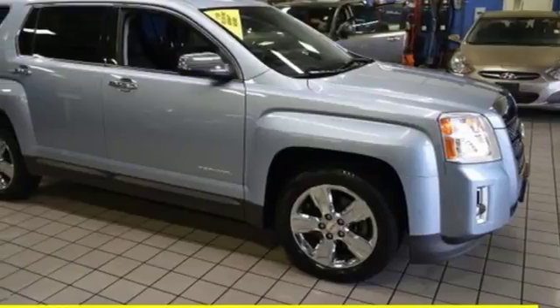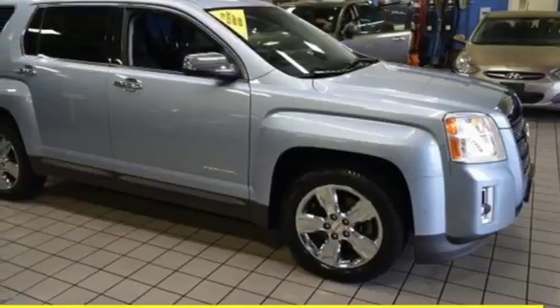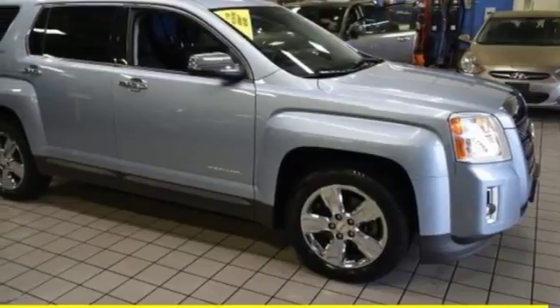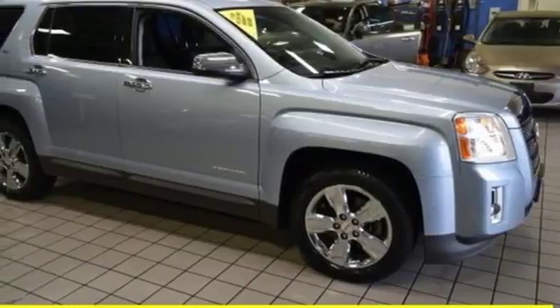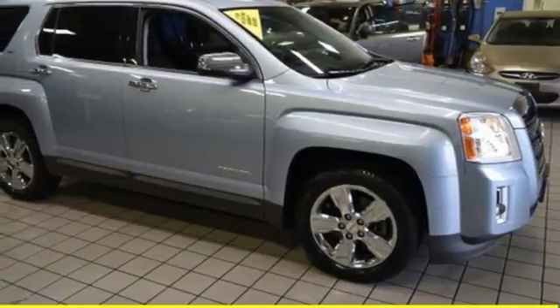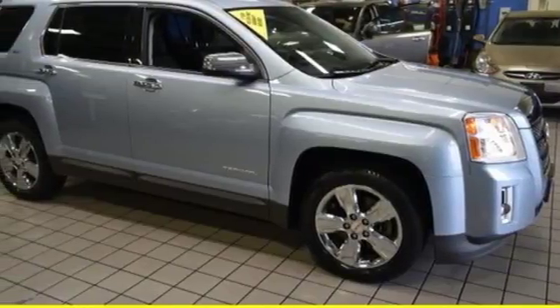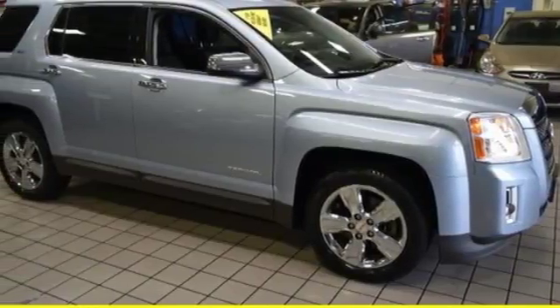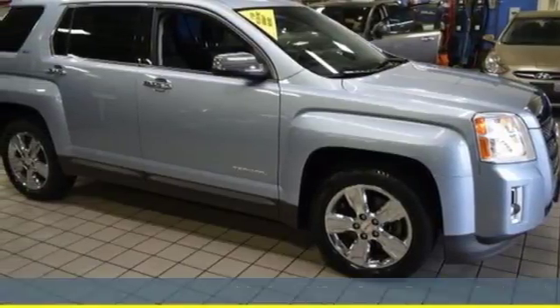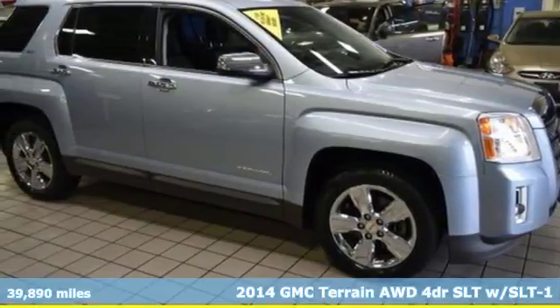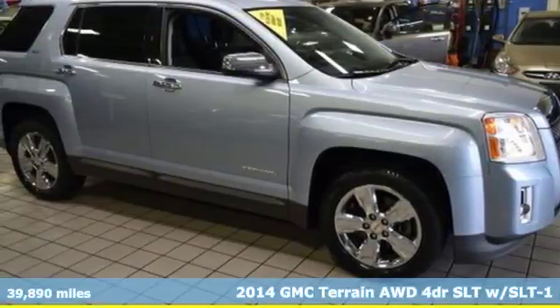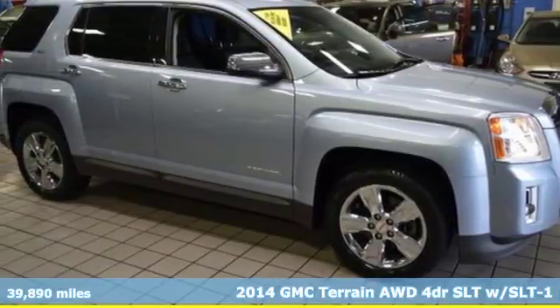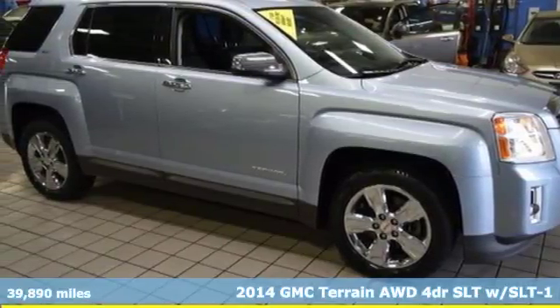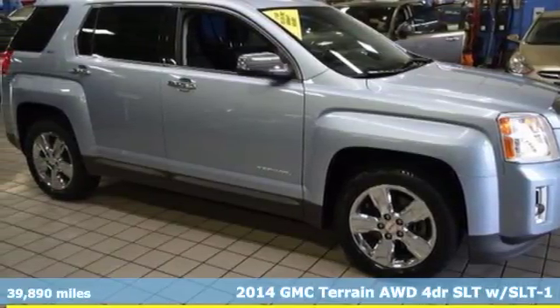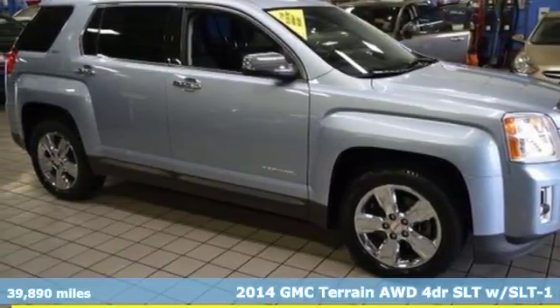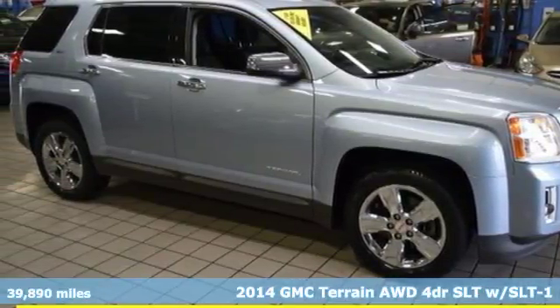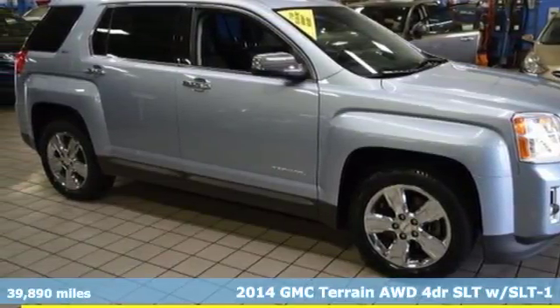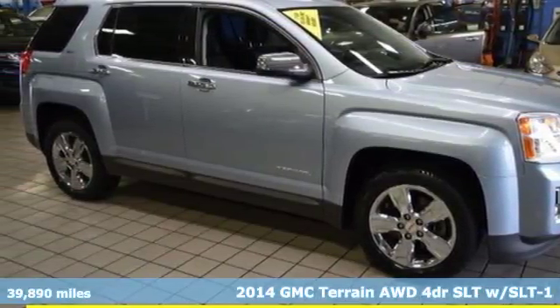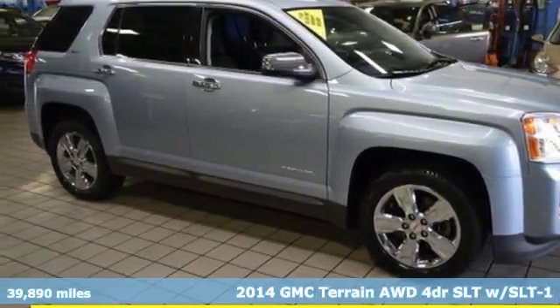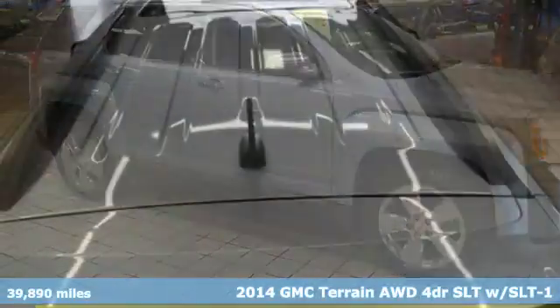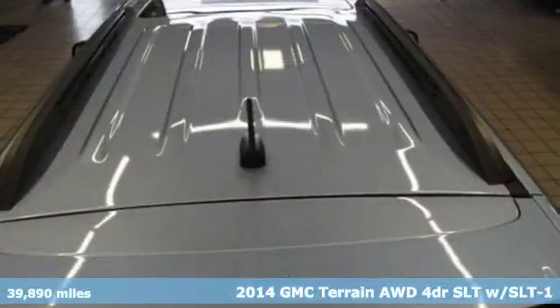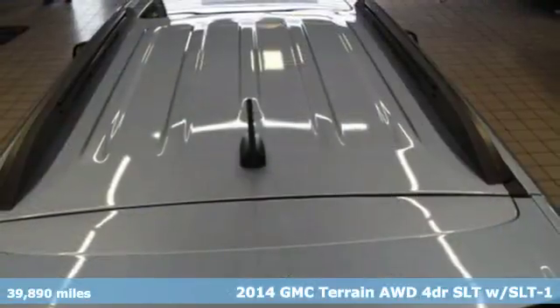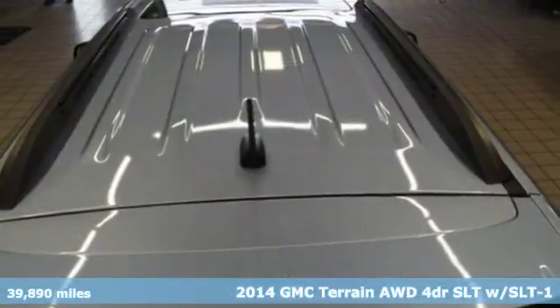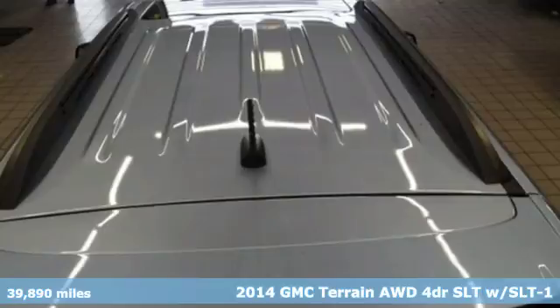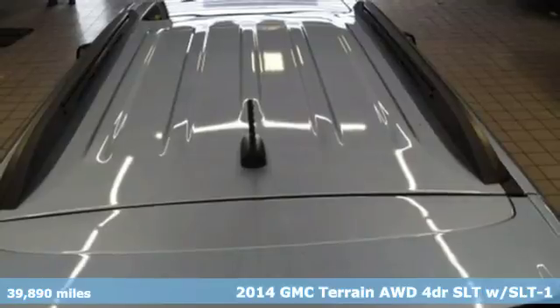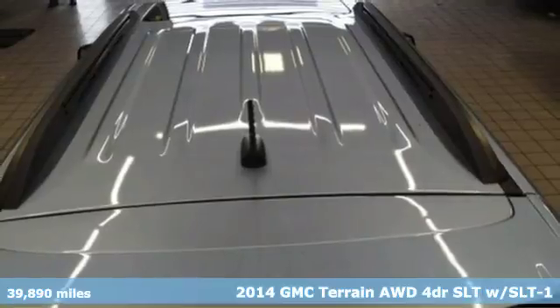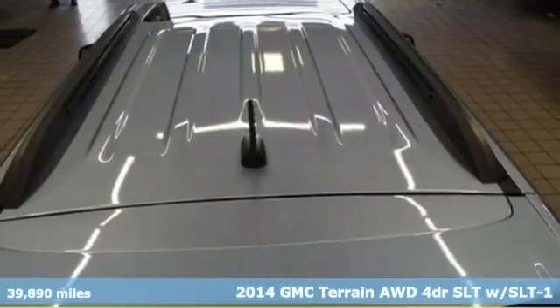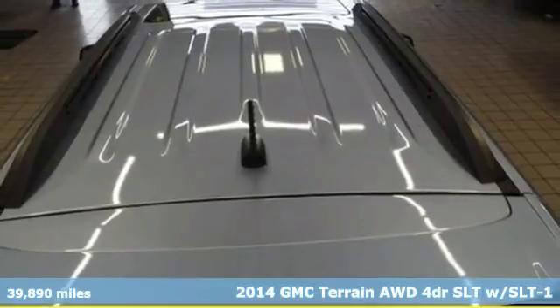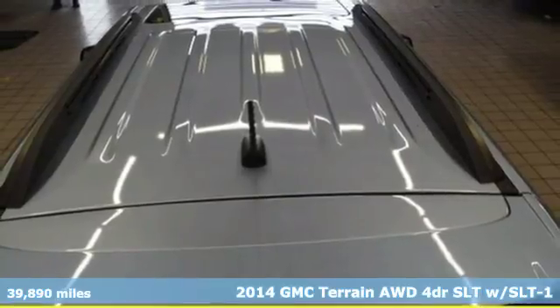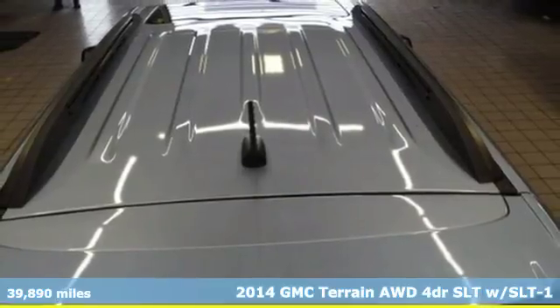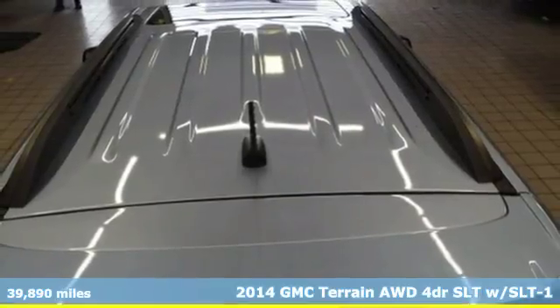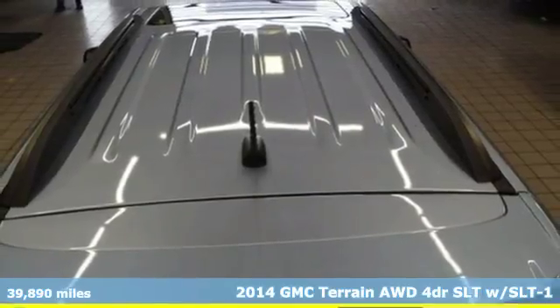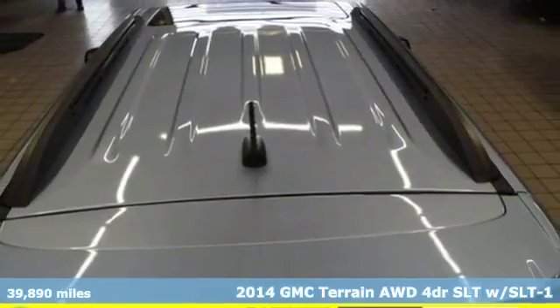It's a 2014 GMC Terrain. Smart capabilities, strong performance. GMC.